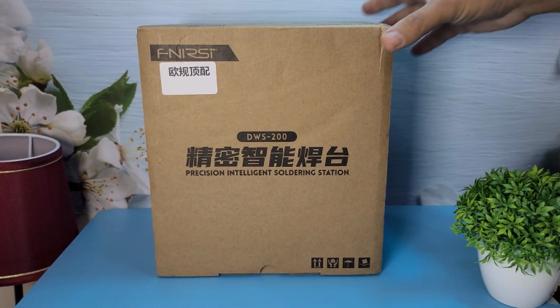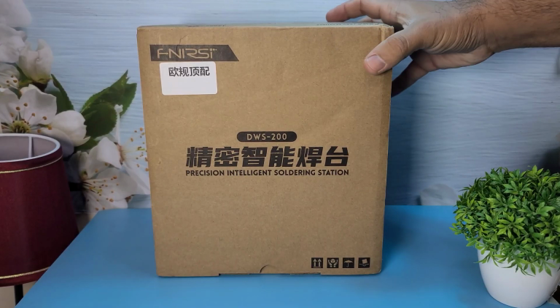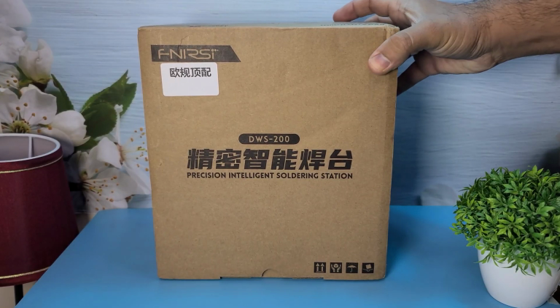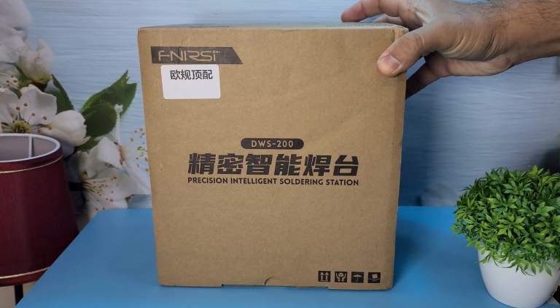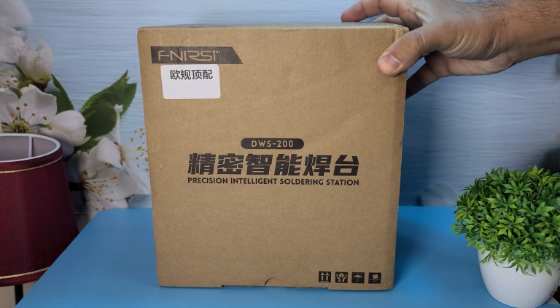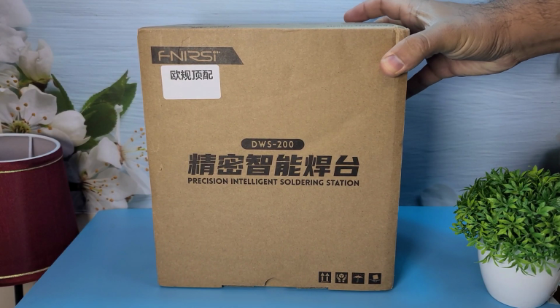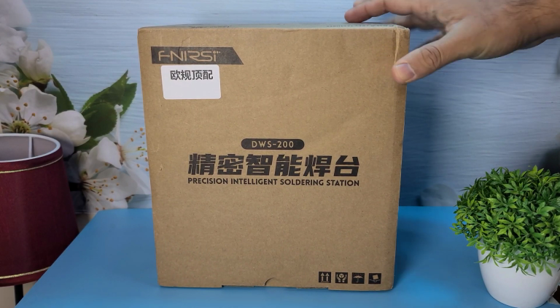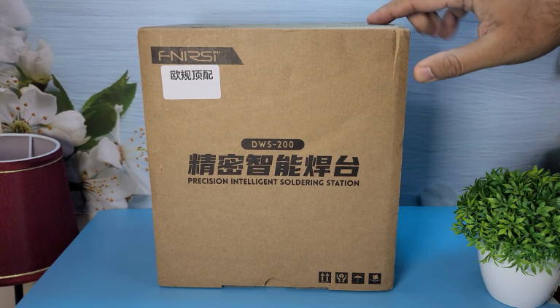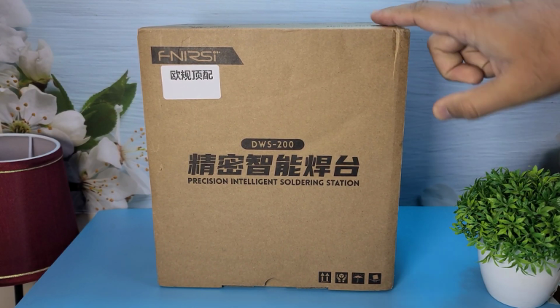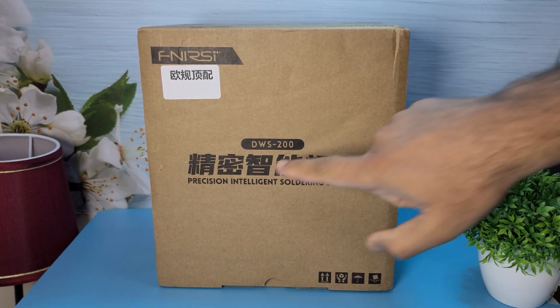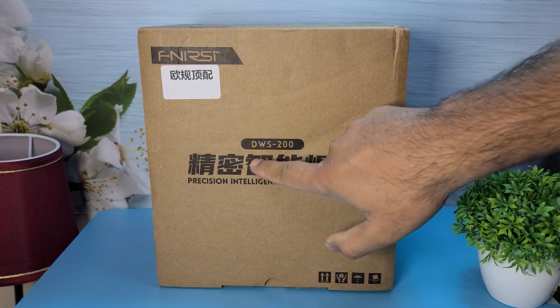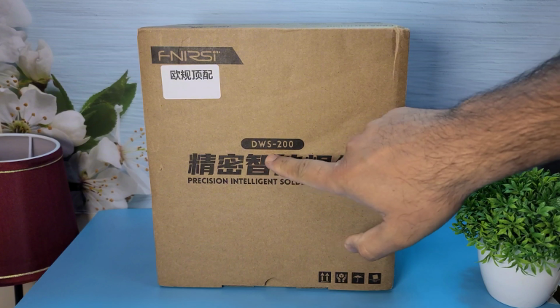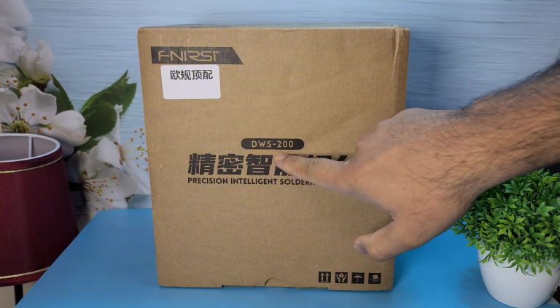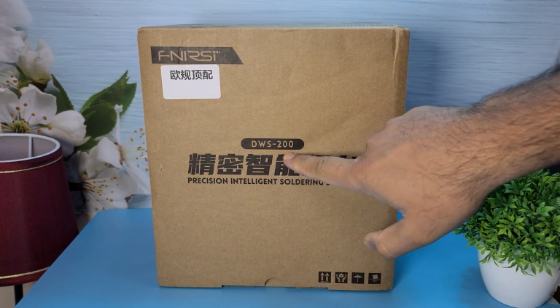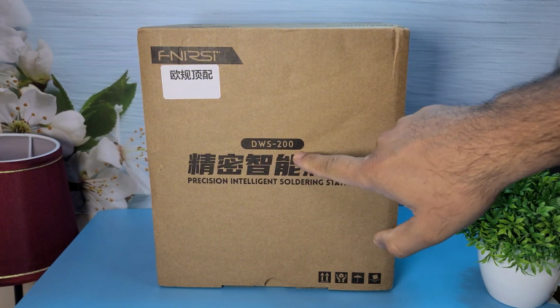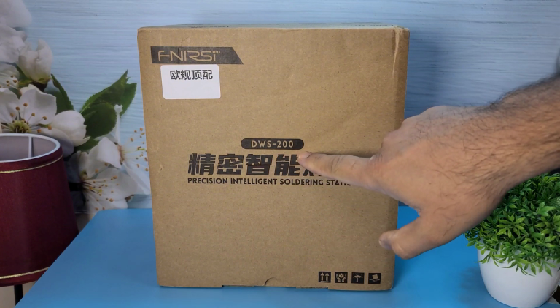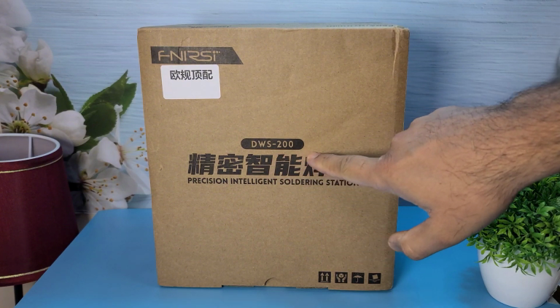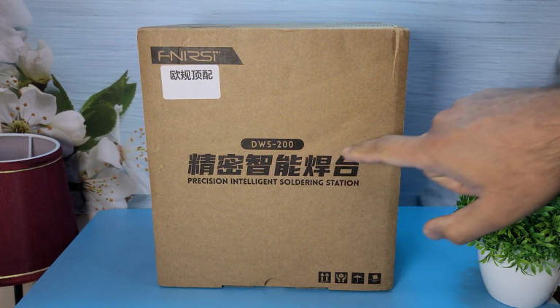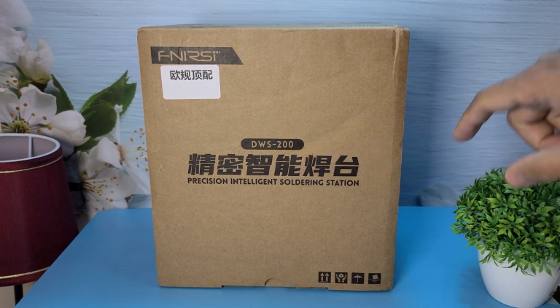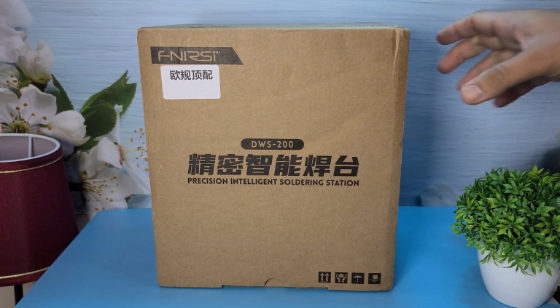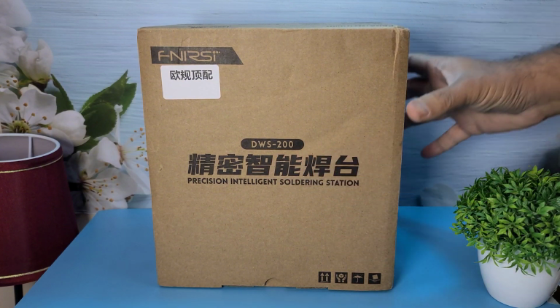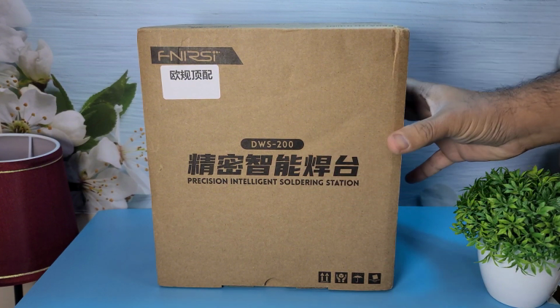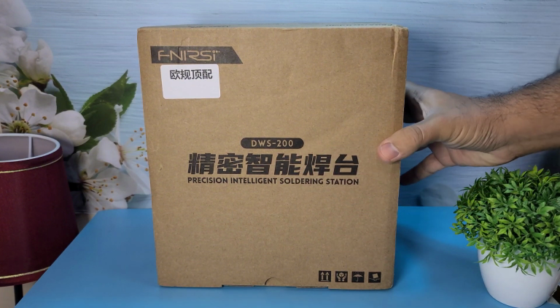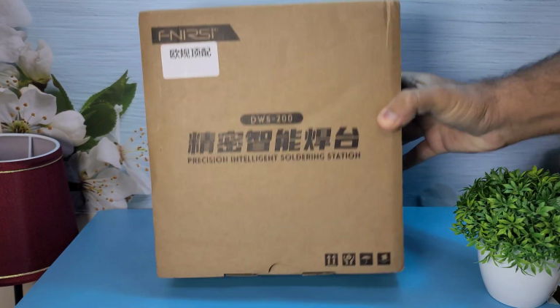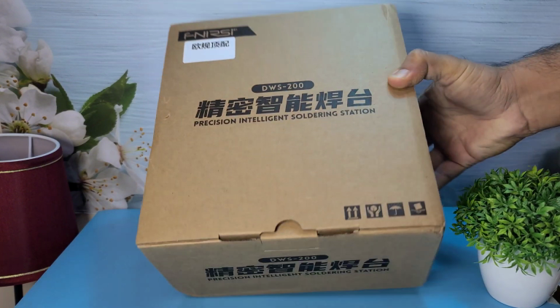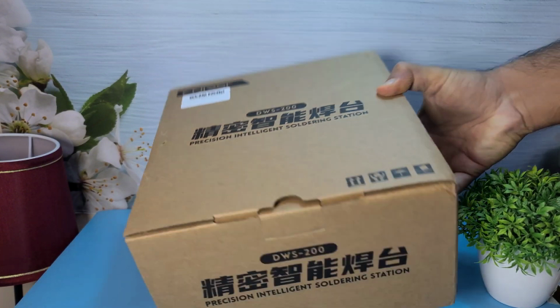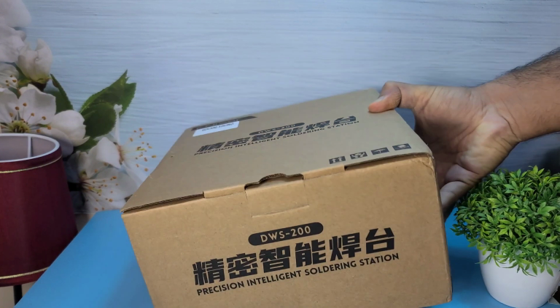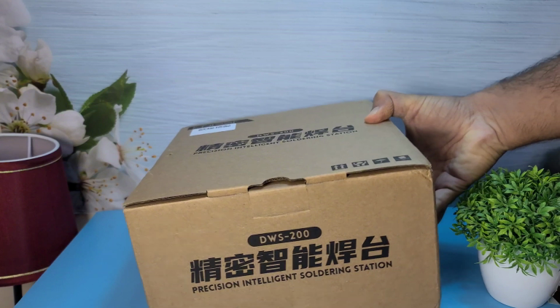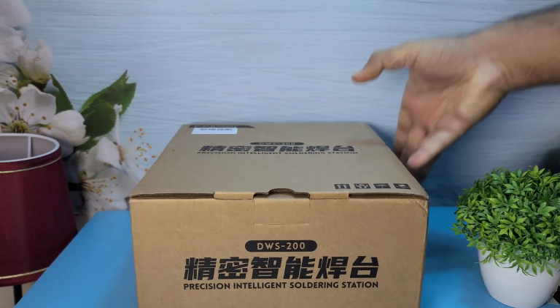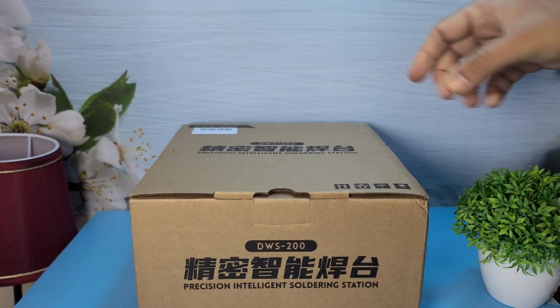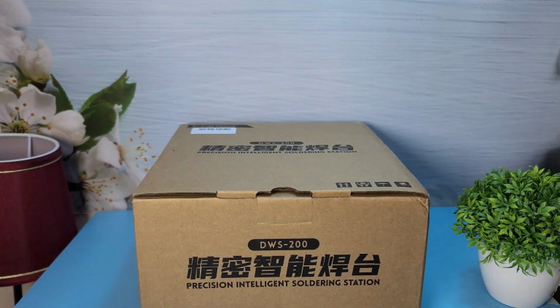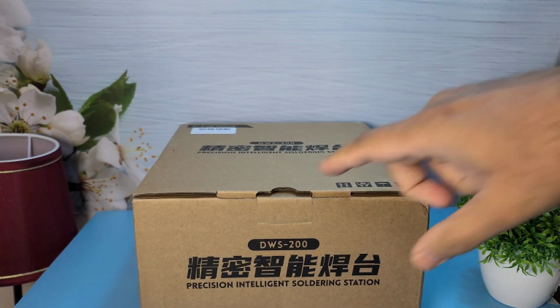First let's take a look at the packaging. The box is sturdy and well designed with all the key features highlighted. Now let's open it up.